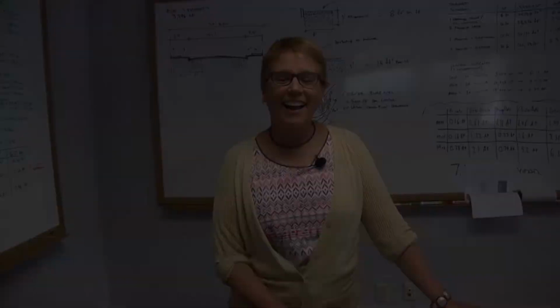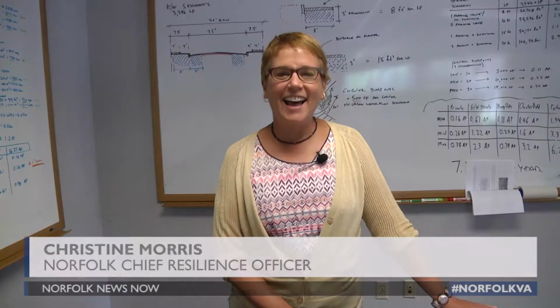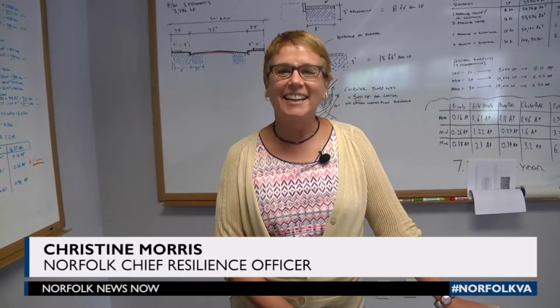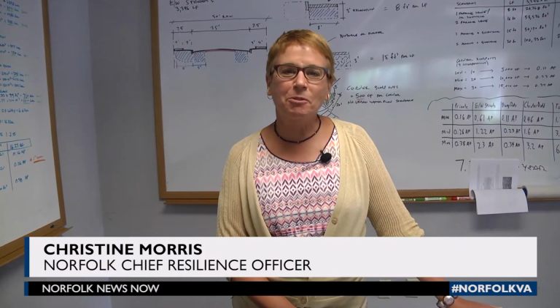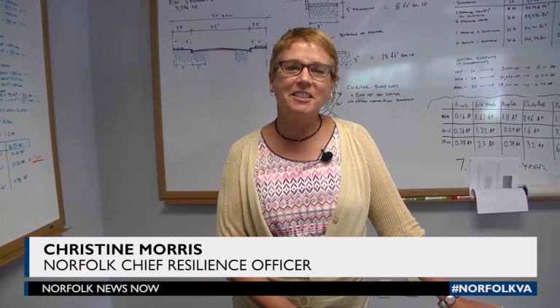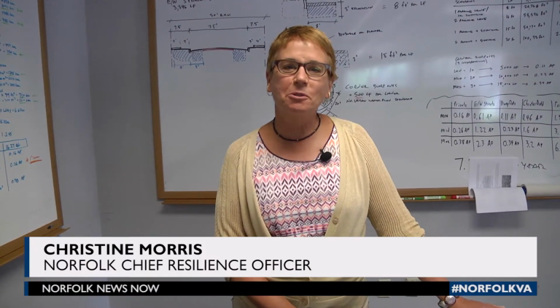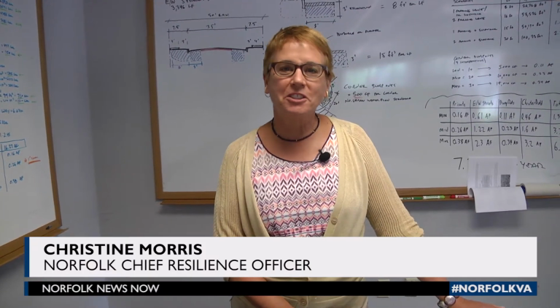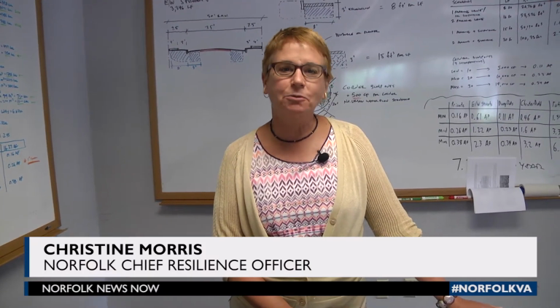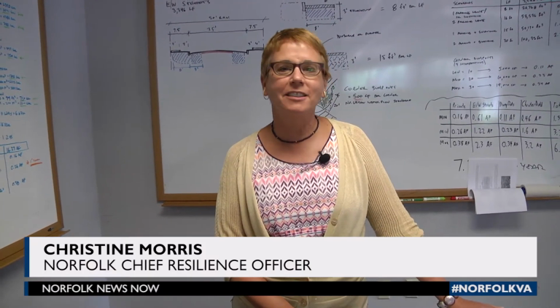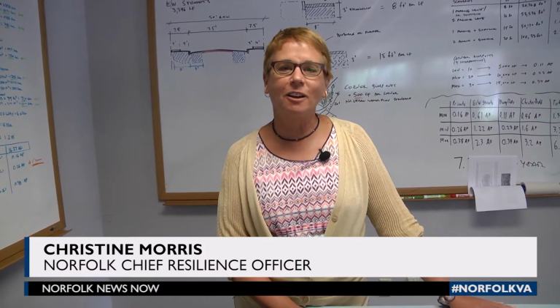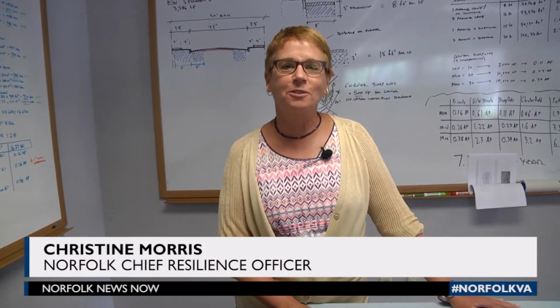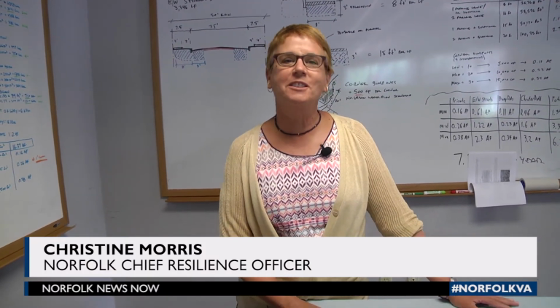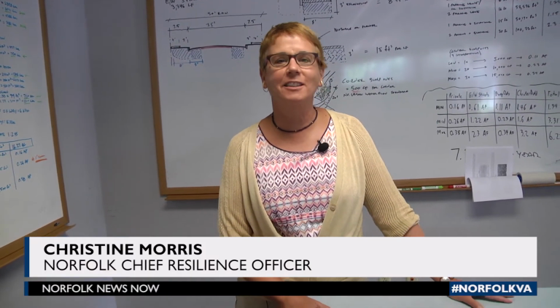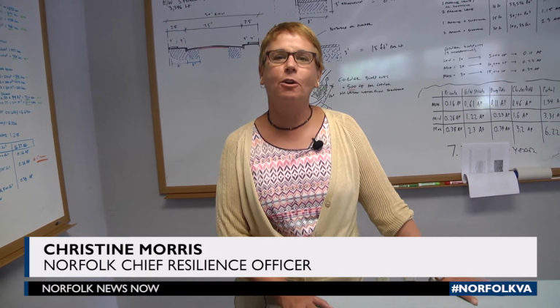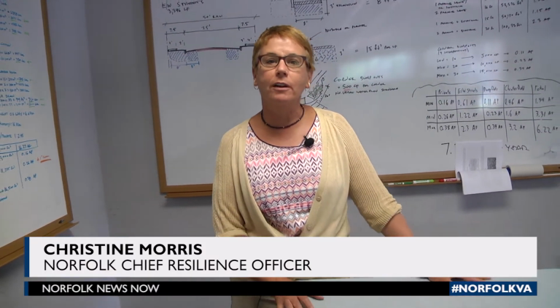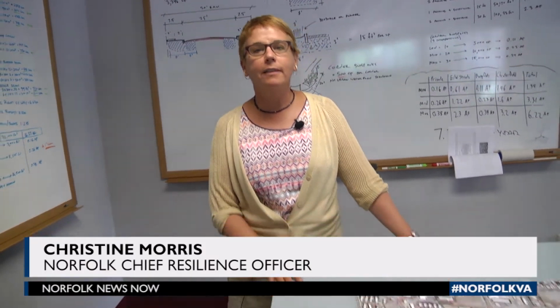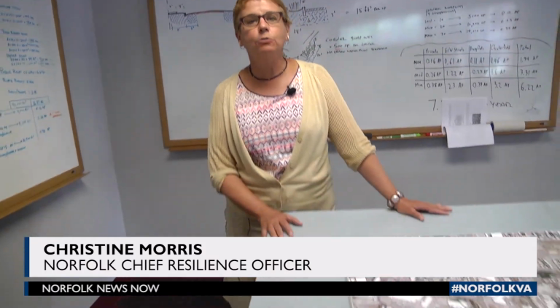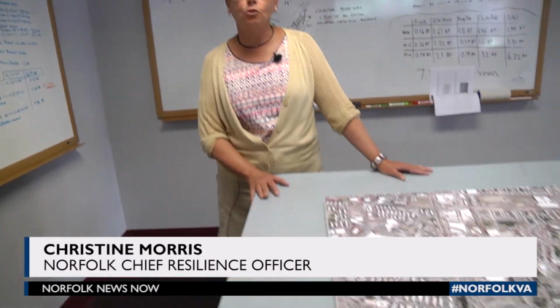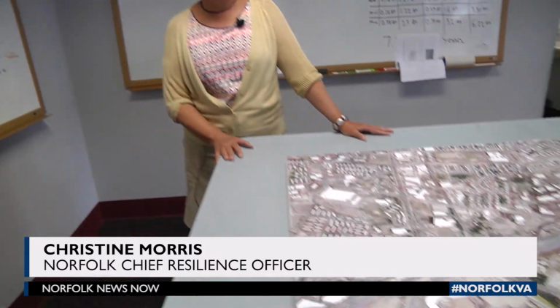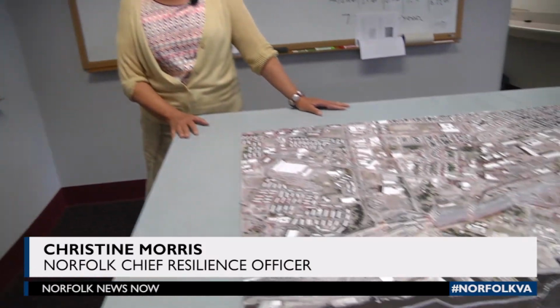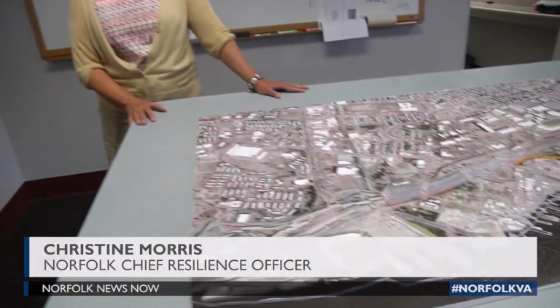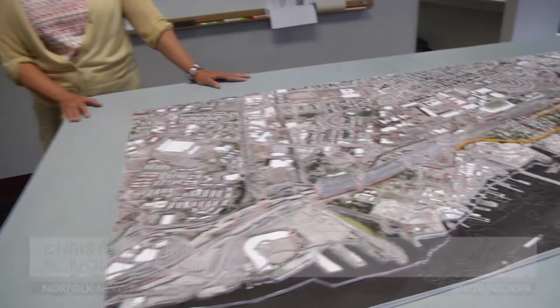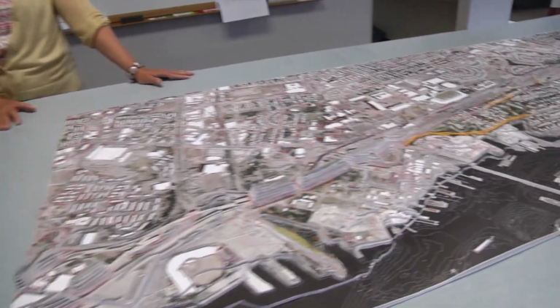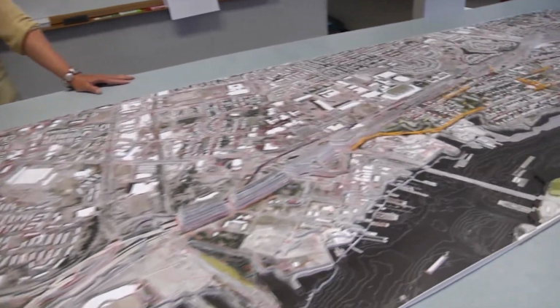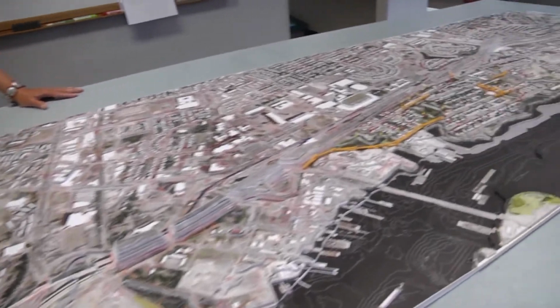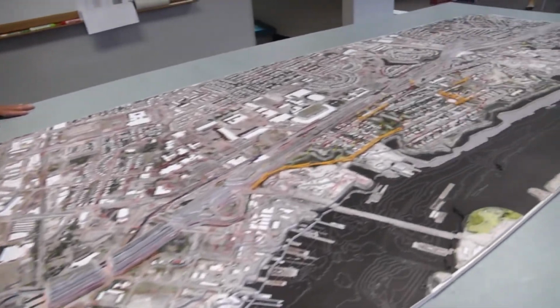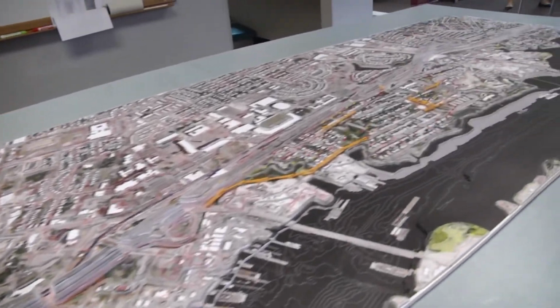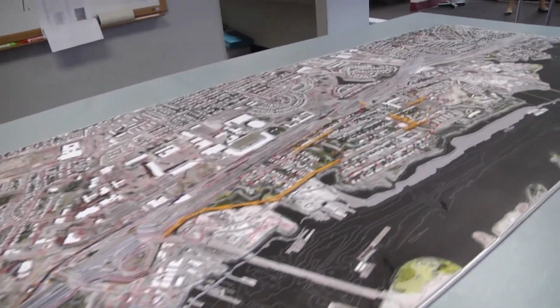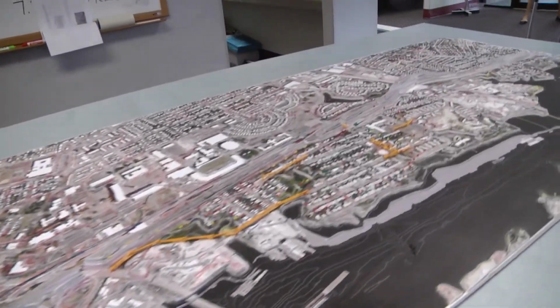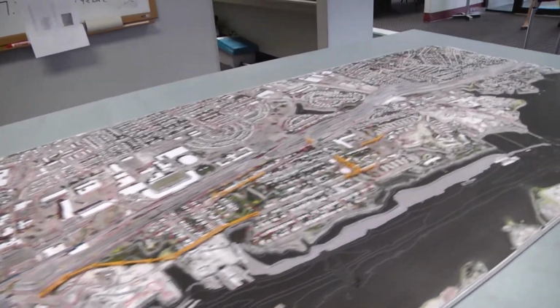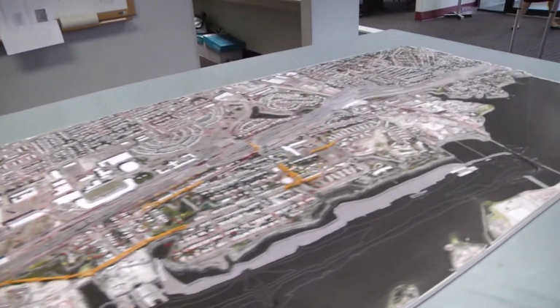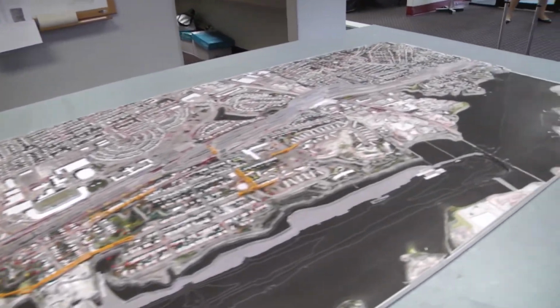Hi, I'm Christine Morris, Chief Resilience Officer for the City of Norfolk. Thank you so much for taking your time today to give us input on this transformational project.